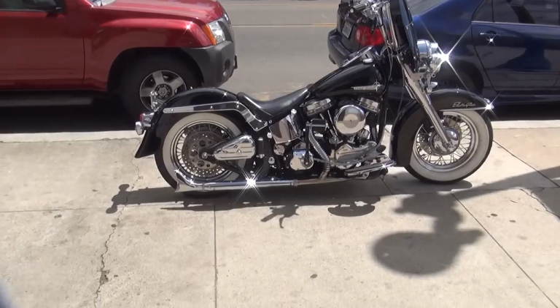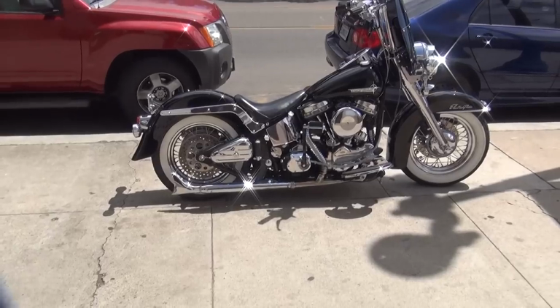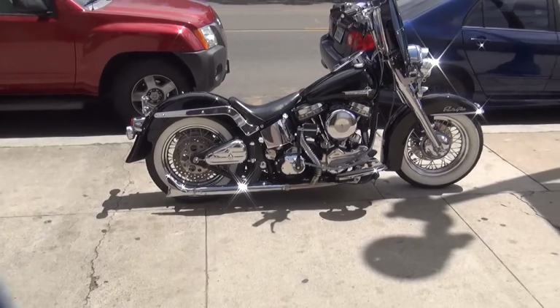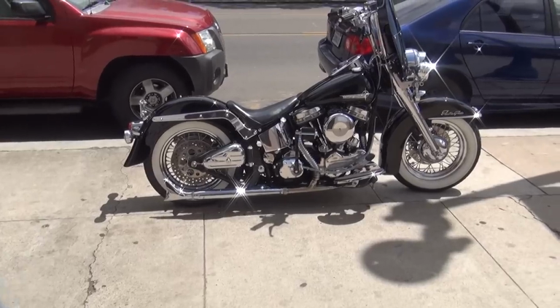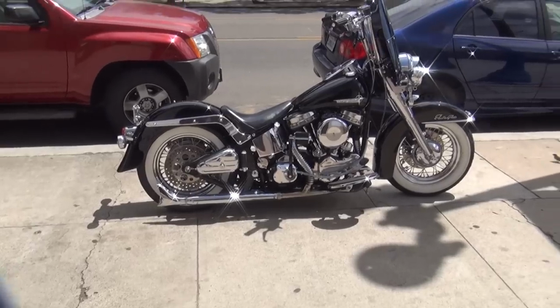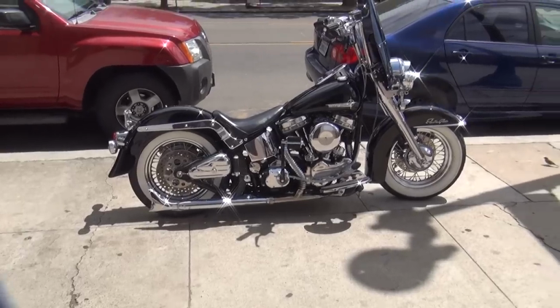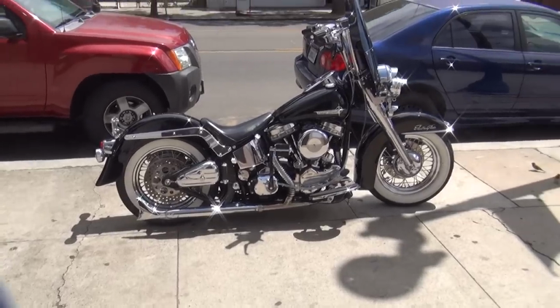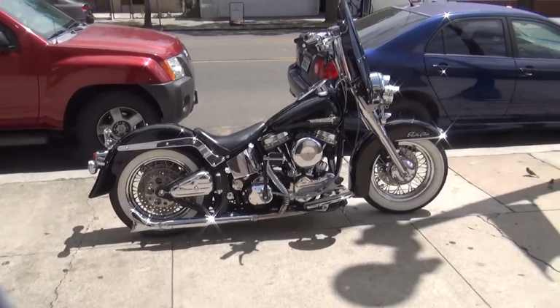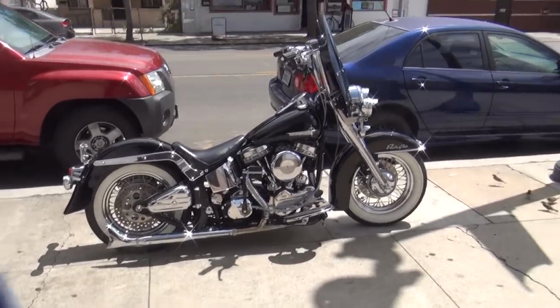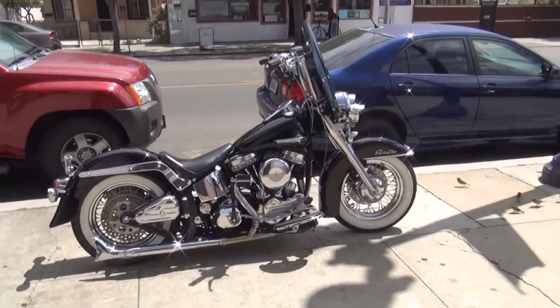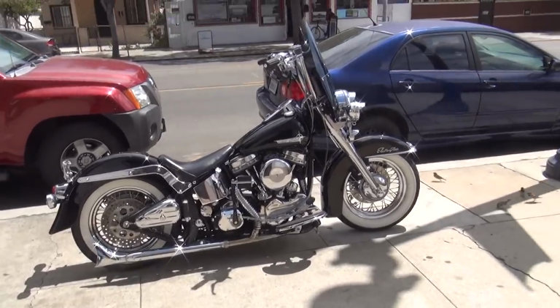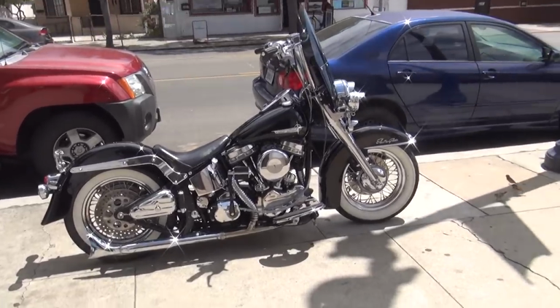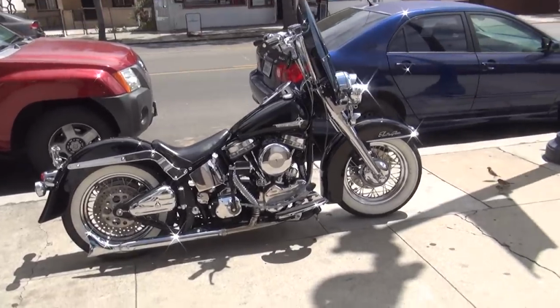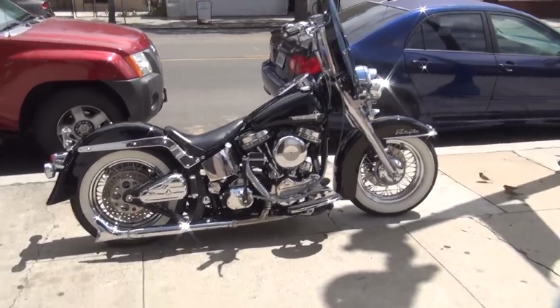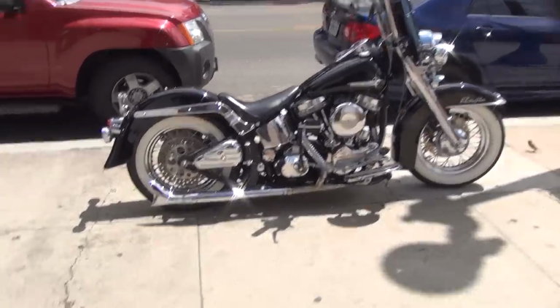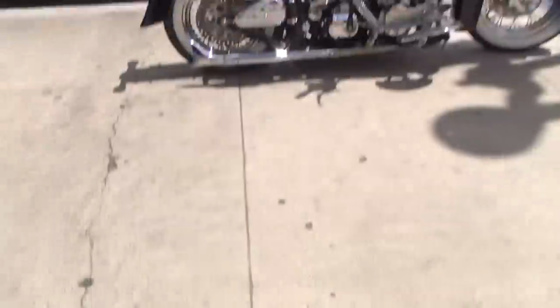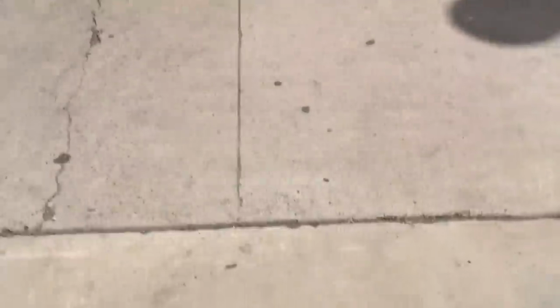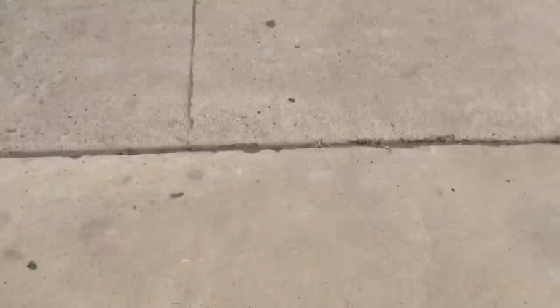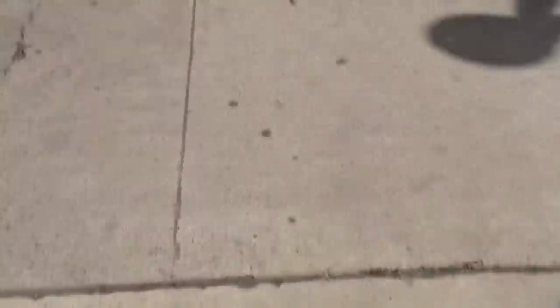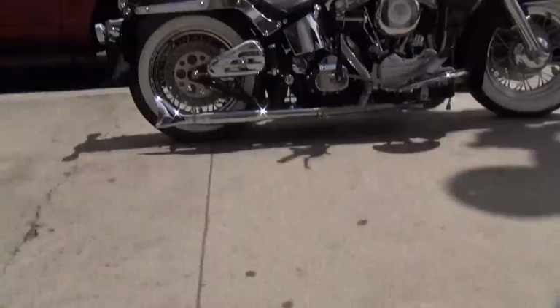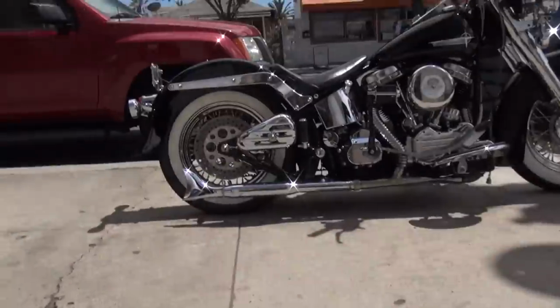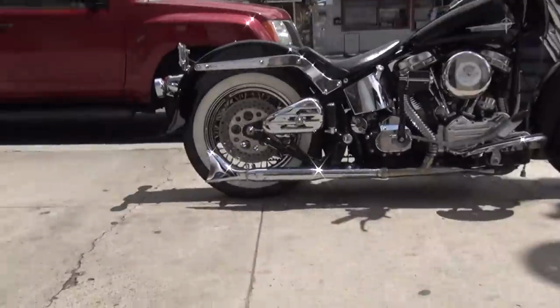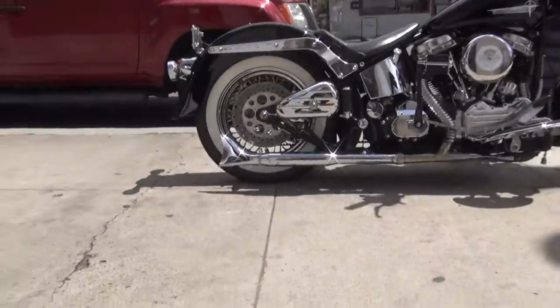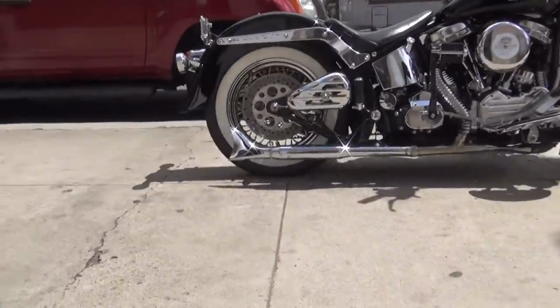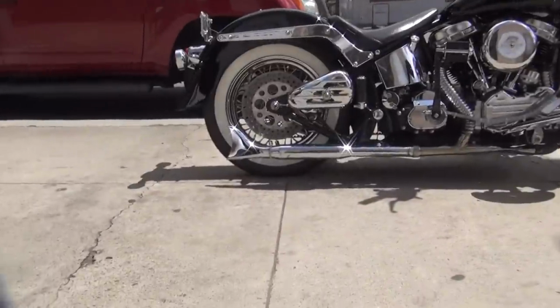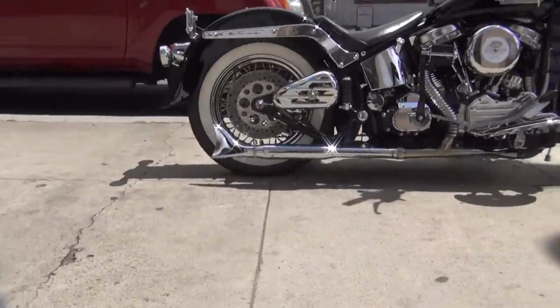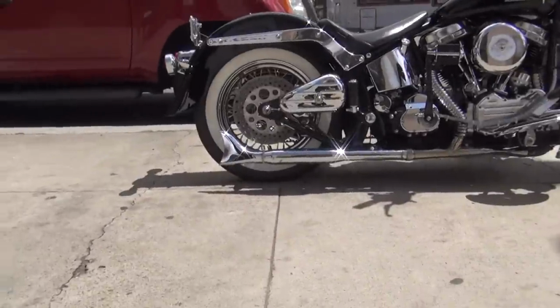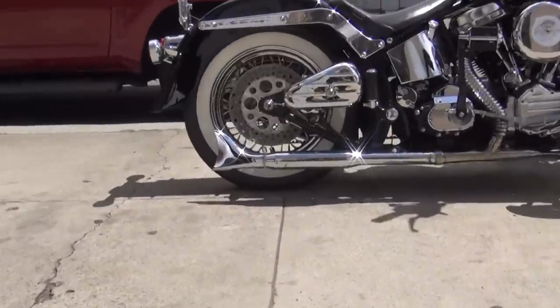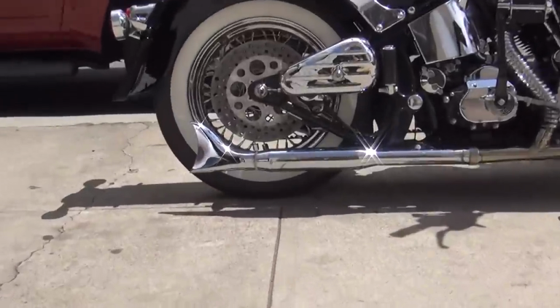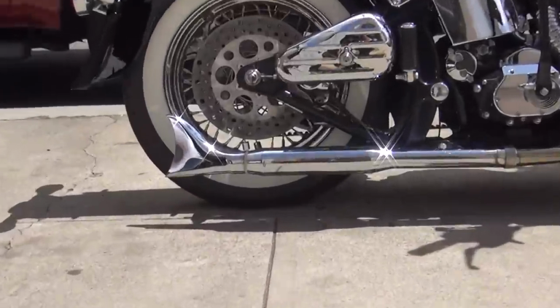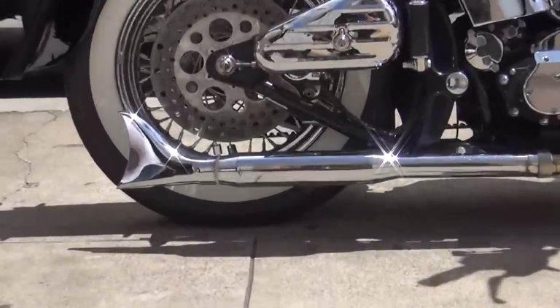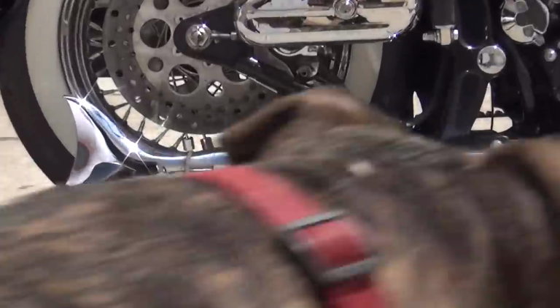Alright, we got a motorcycle here, a little bit low on his back tire. Looks a little flat under there.